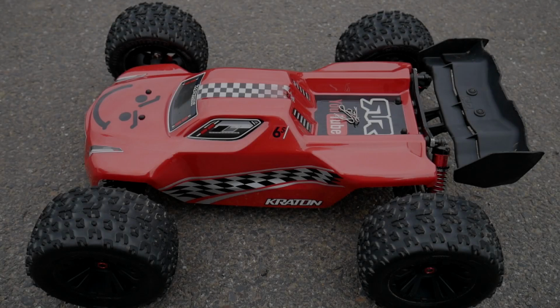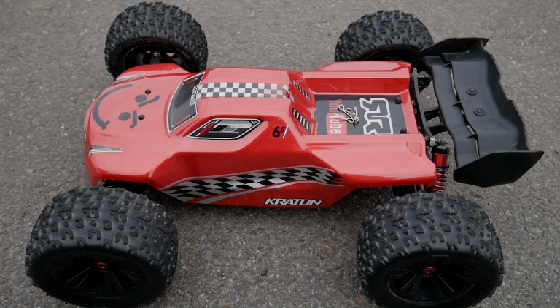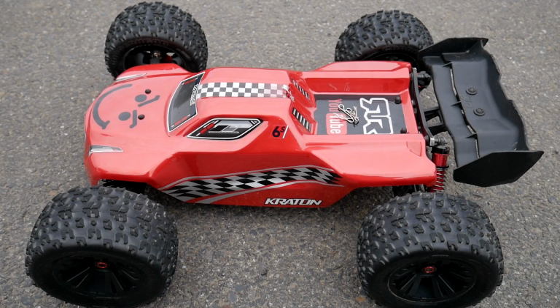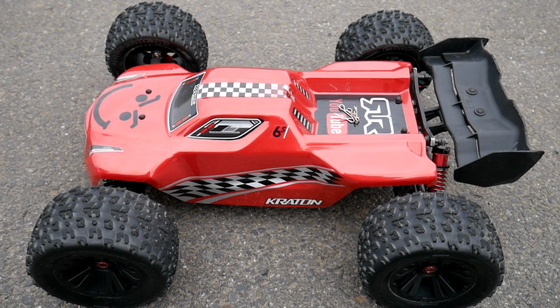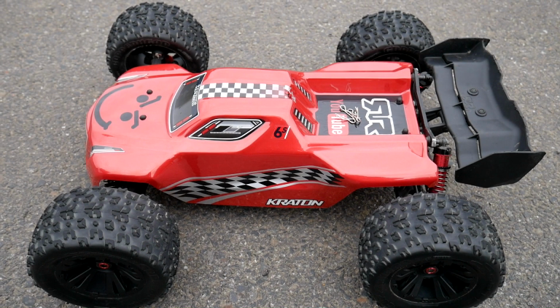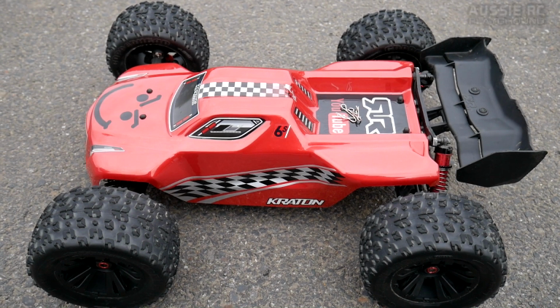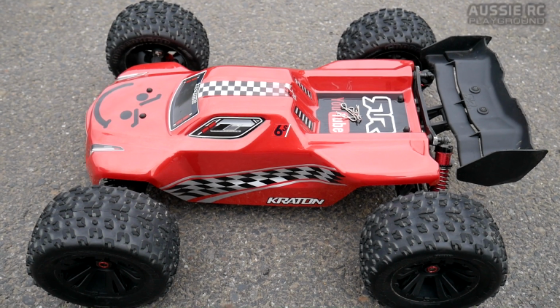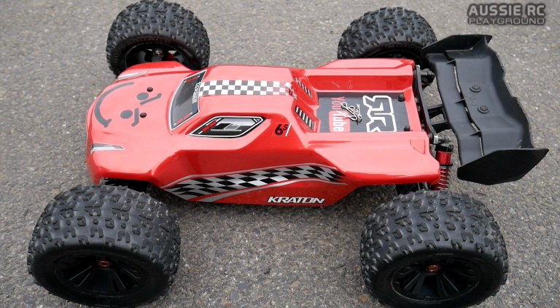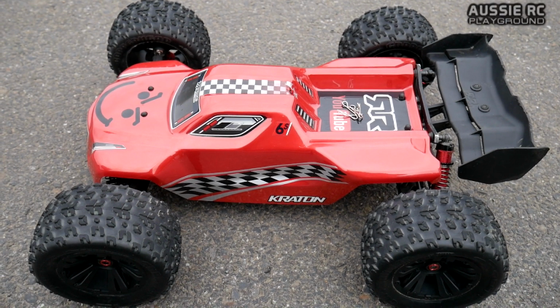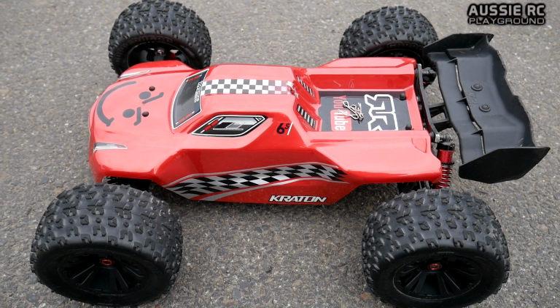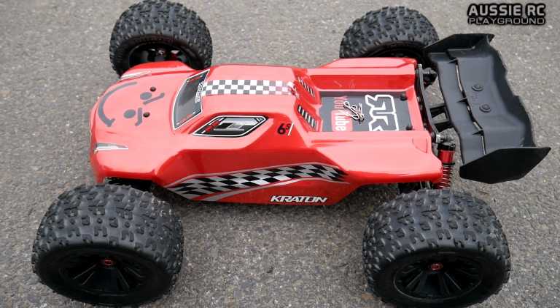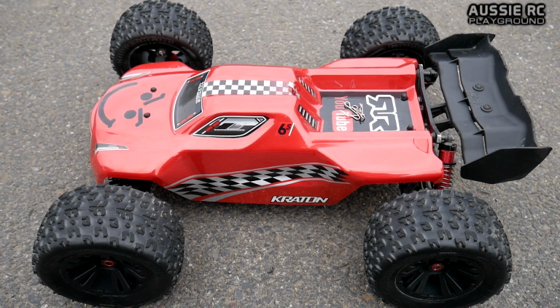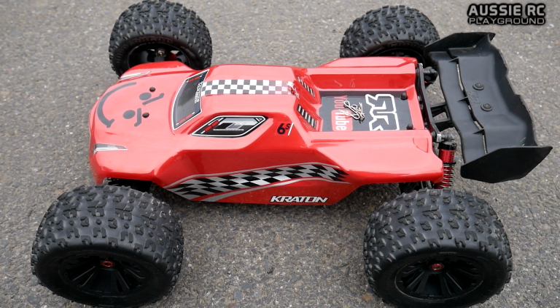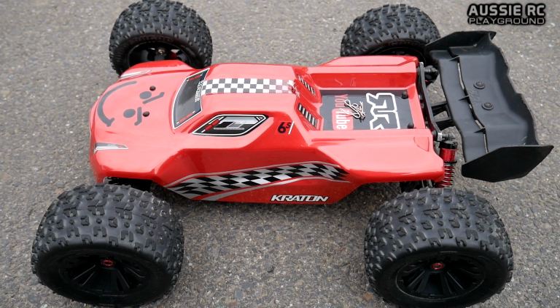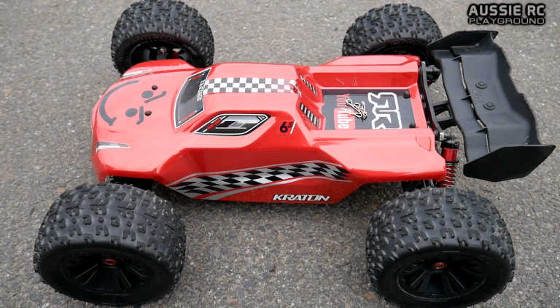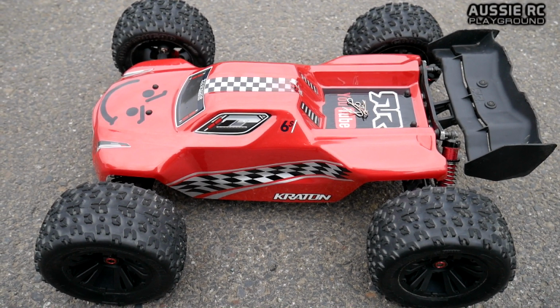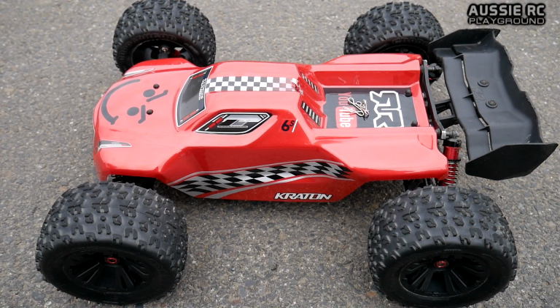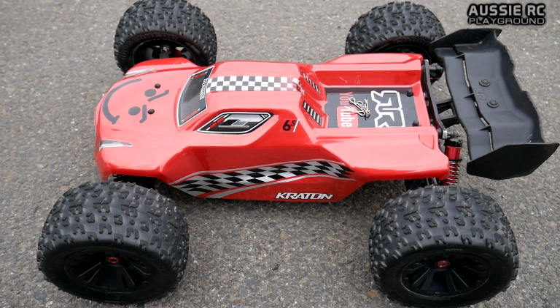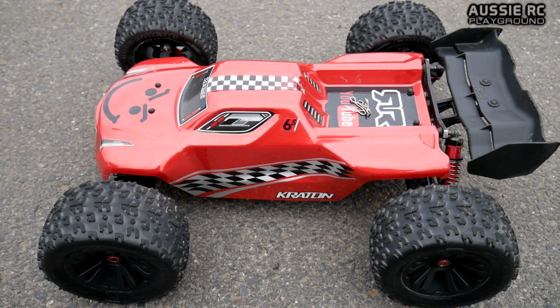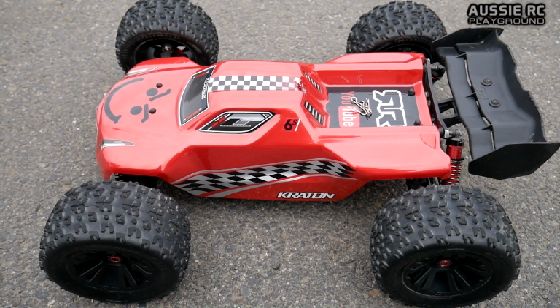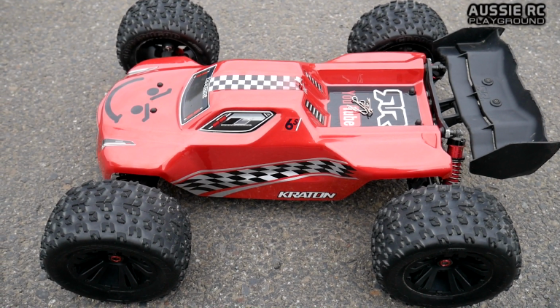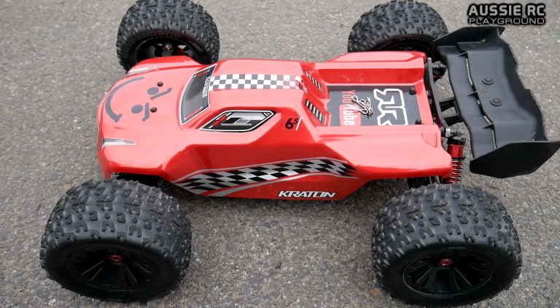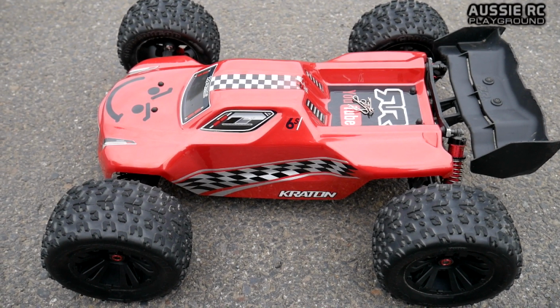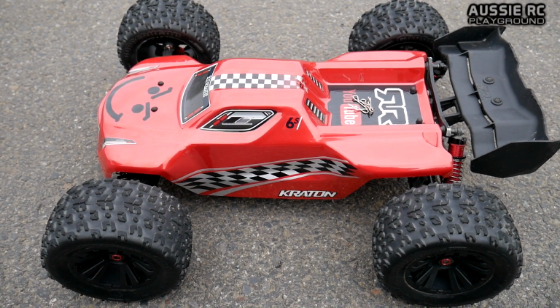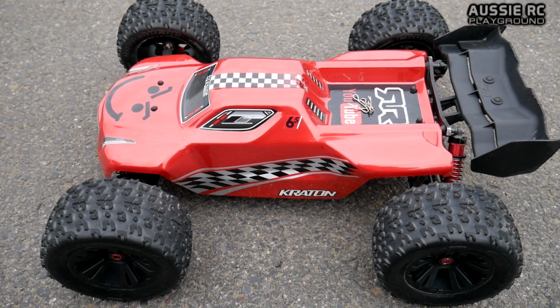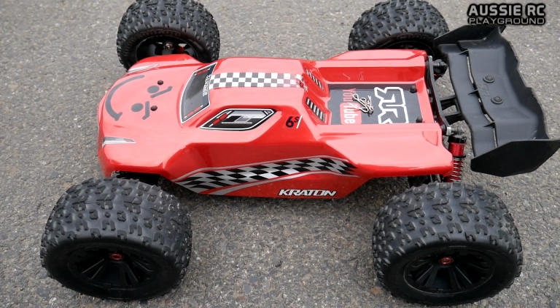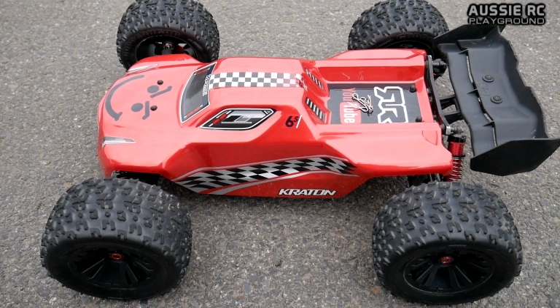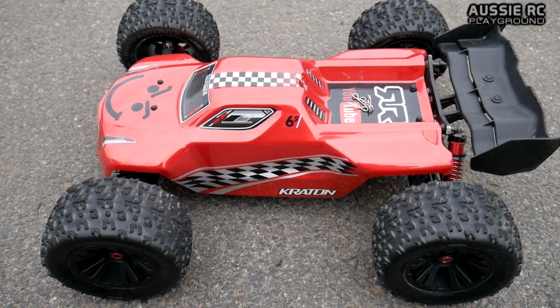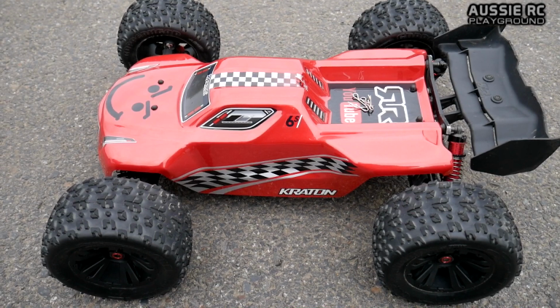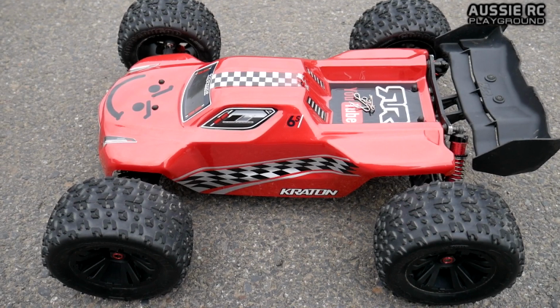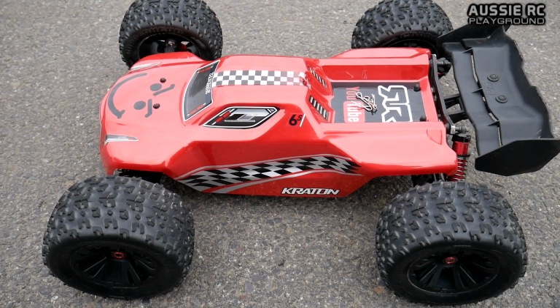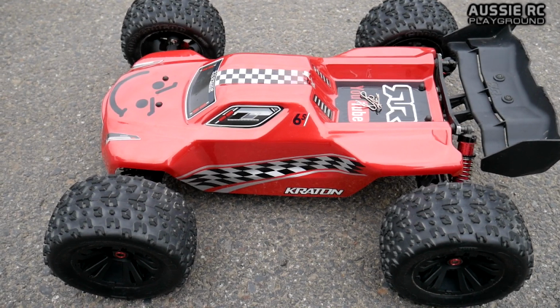Hey guys, Vas here from Aussie RC Playground, here to speed test my newly rebuilt Armour Crayton 6S.